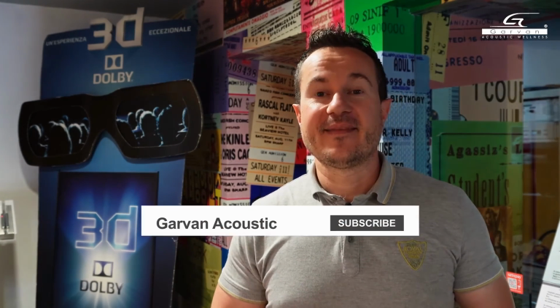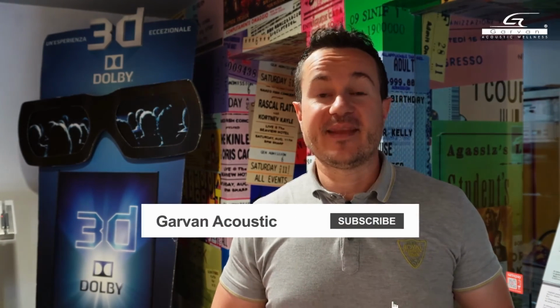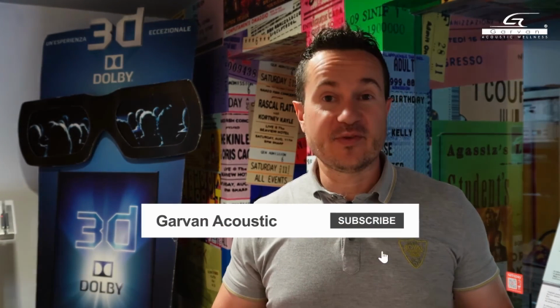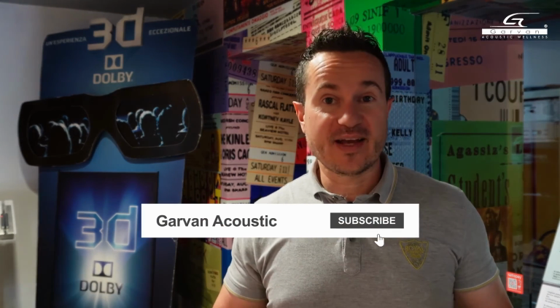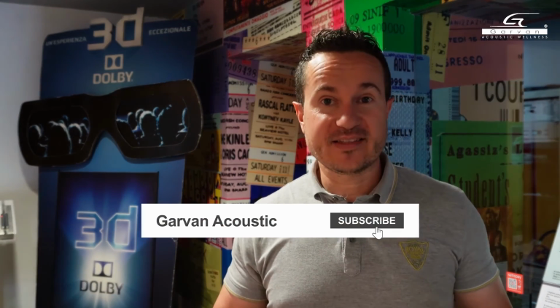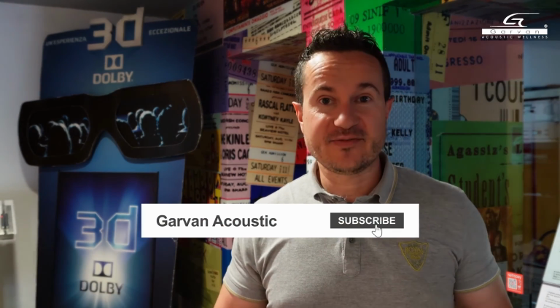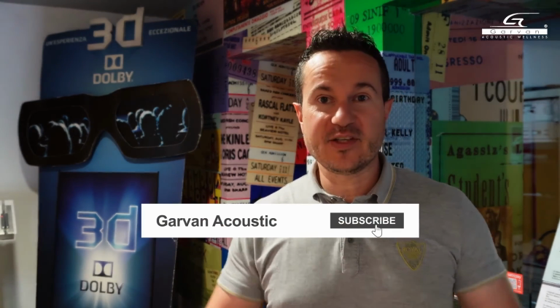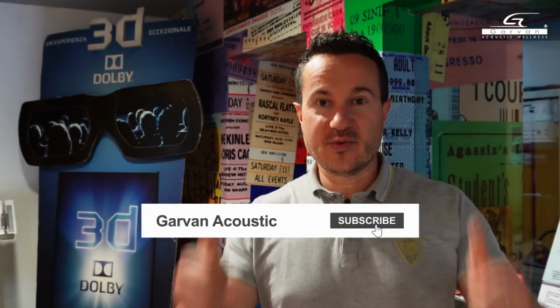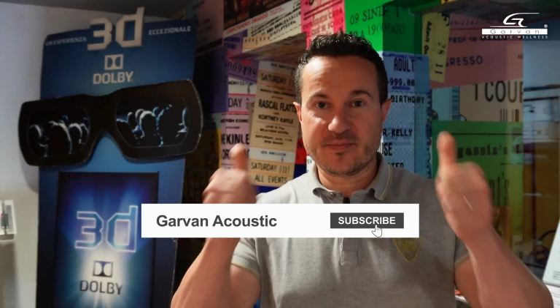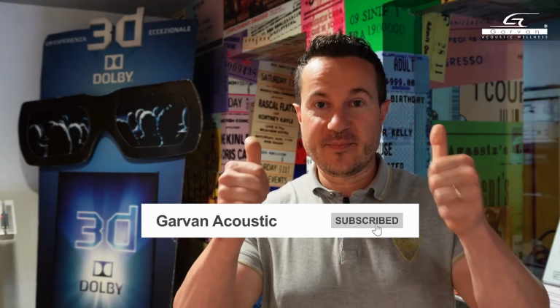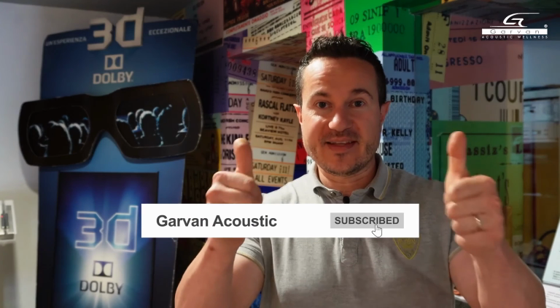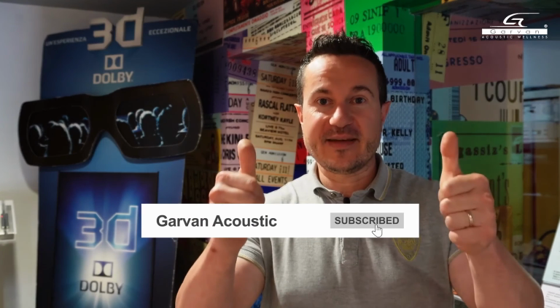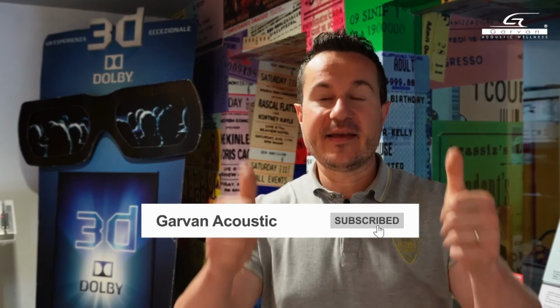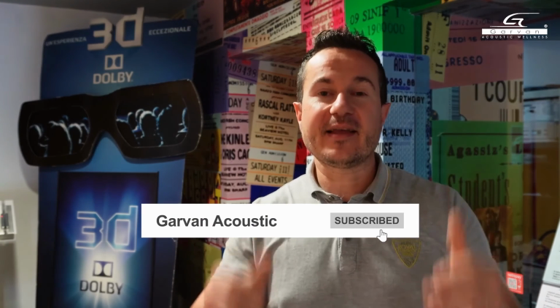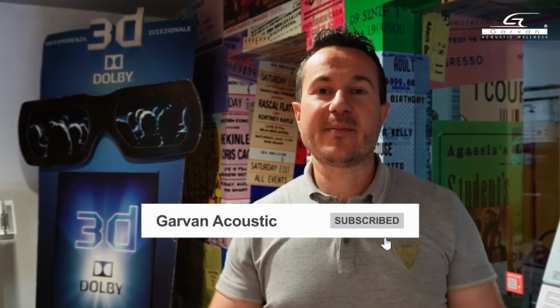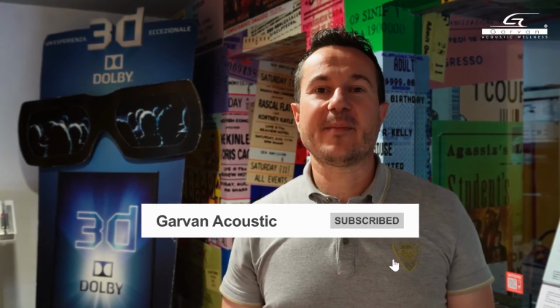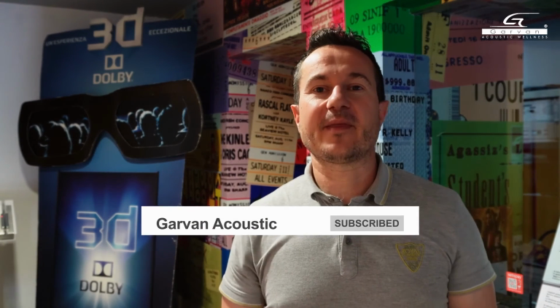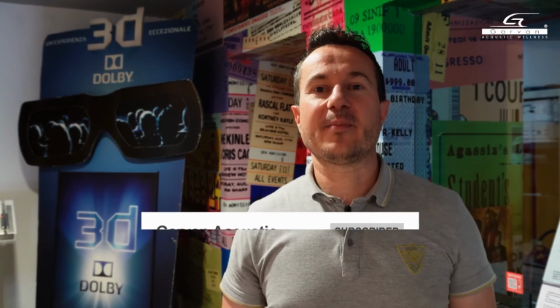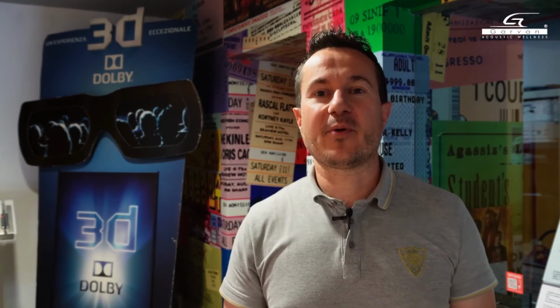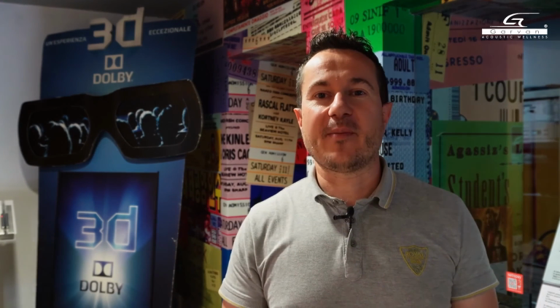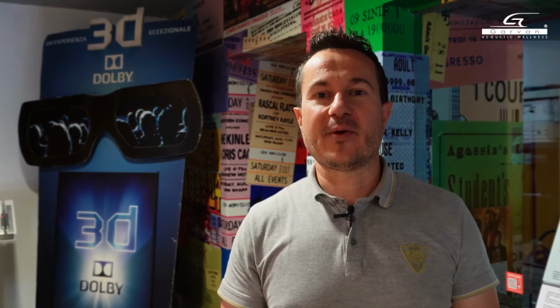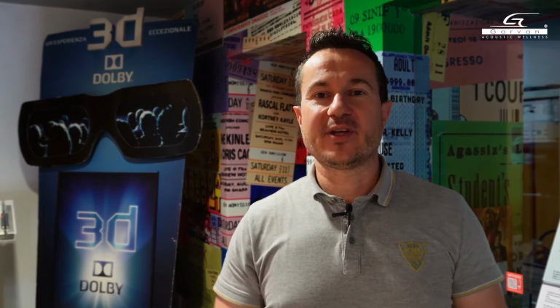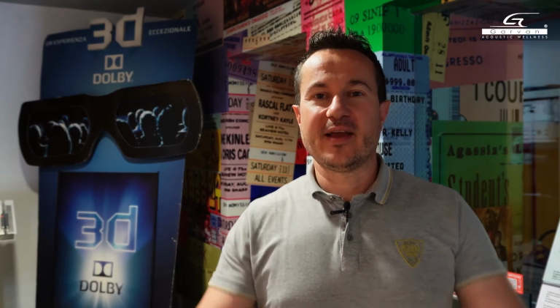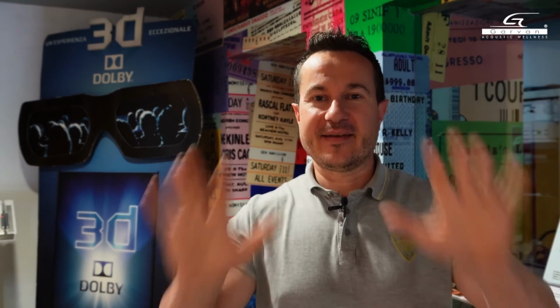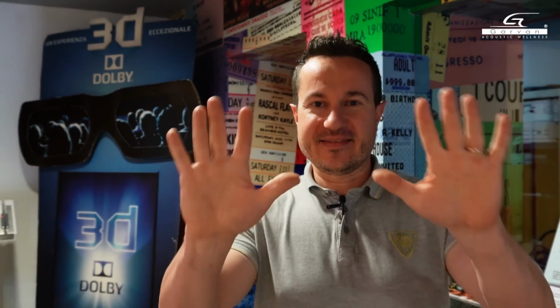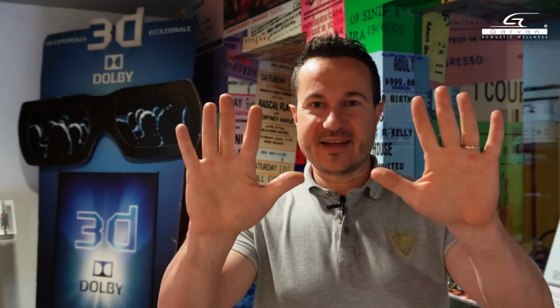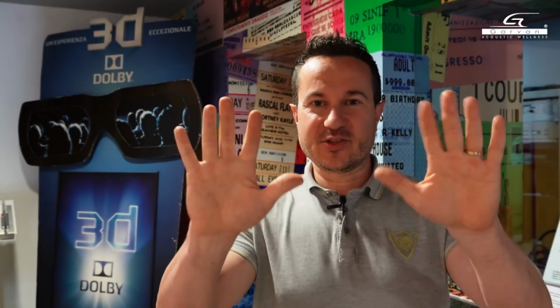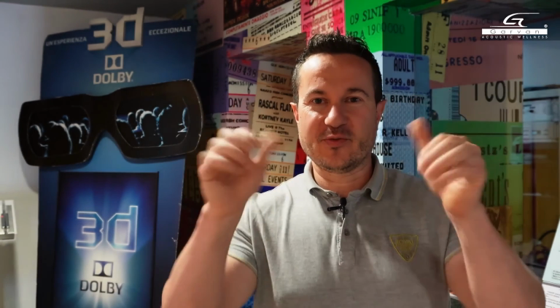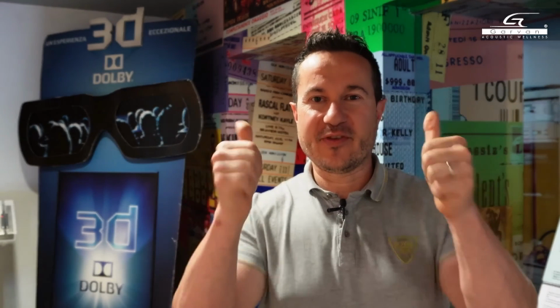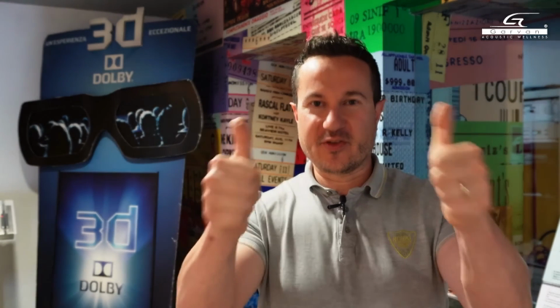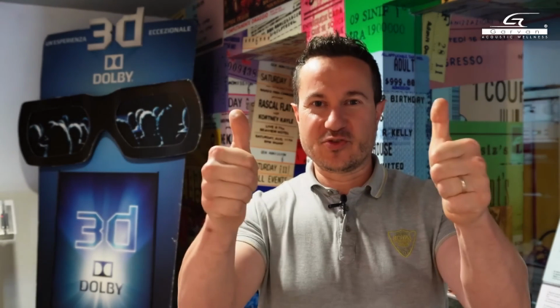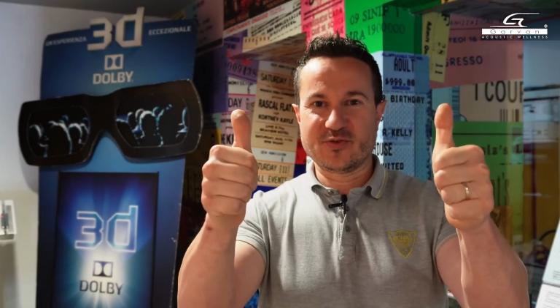If you liked this video, please give it a thumbs up and subscribe to the channel. Thank you. See you soon.